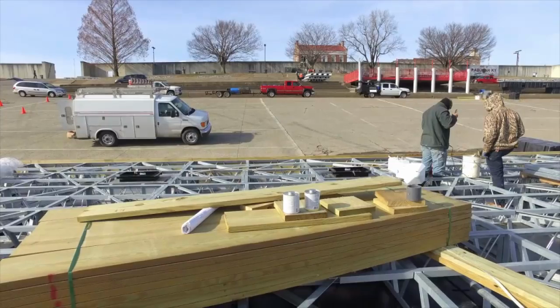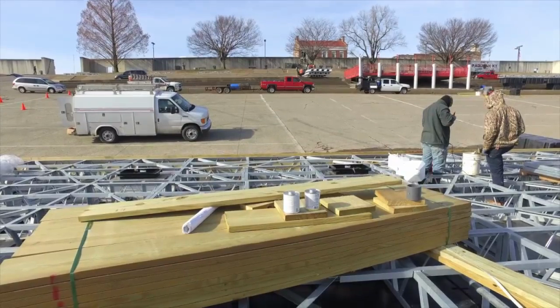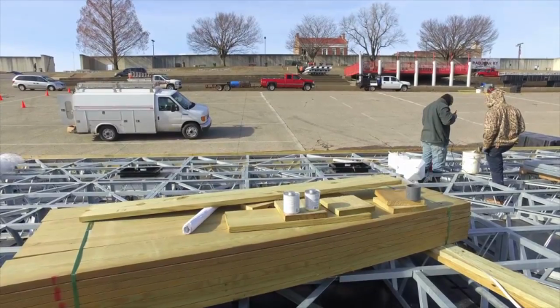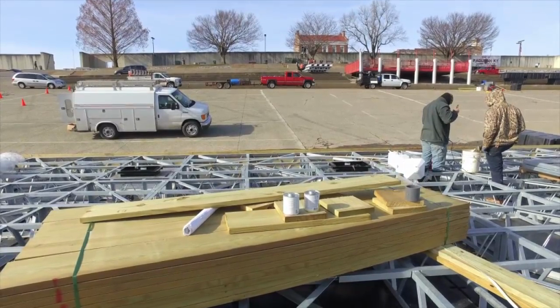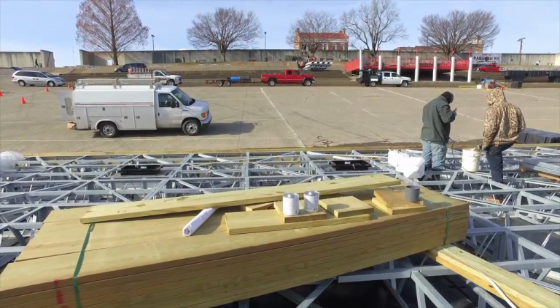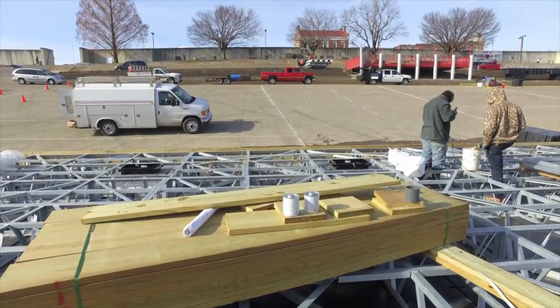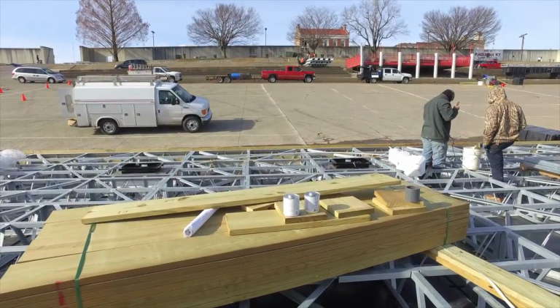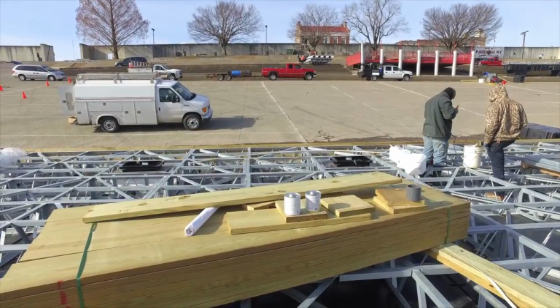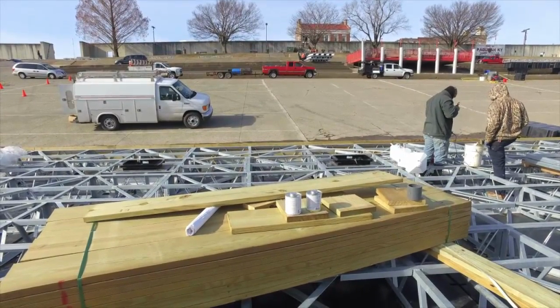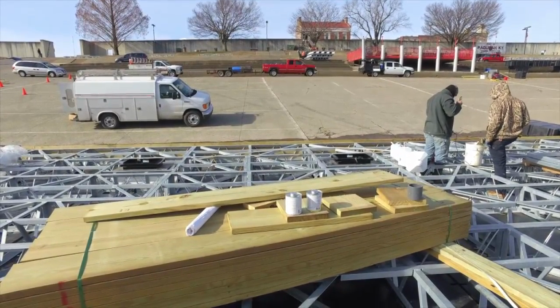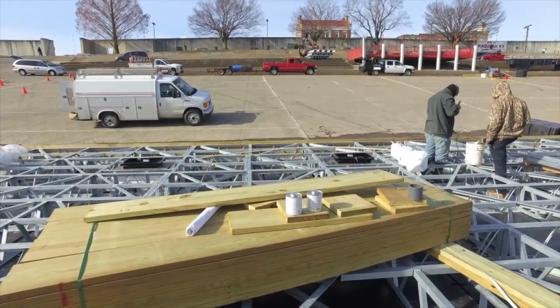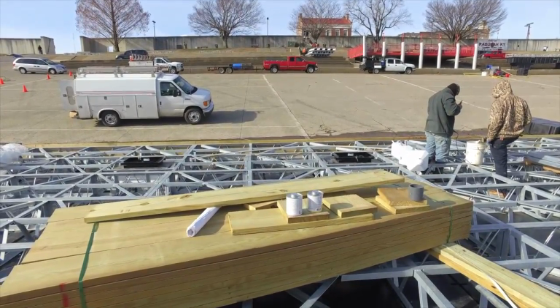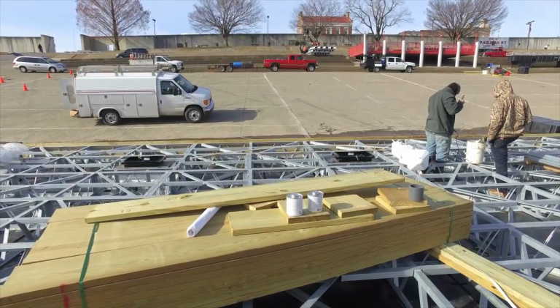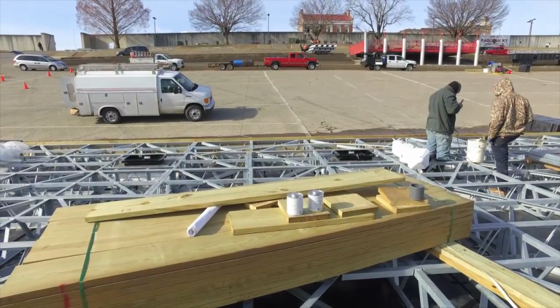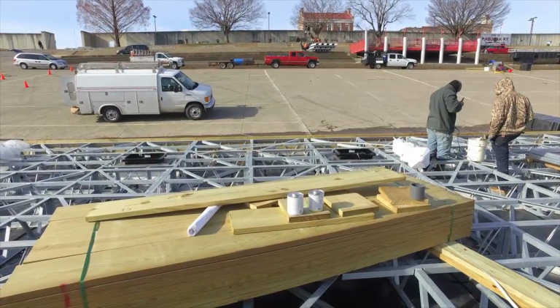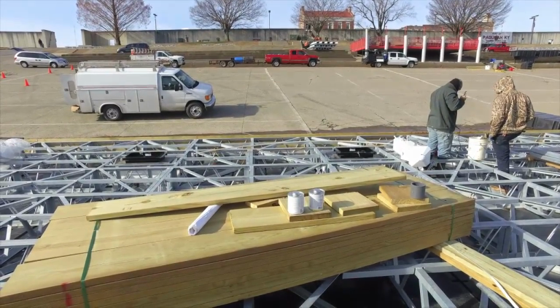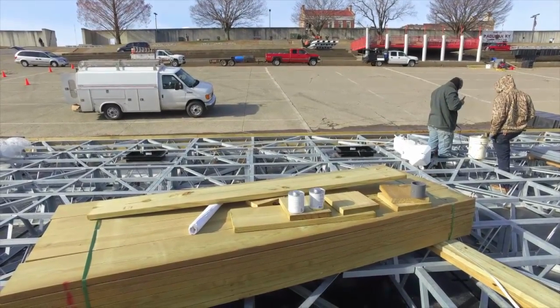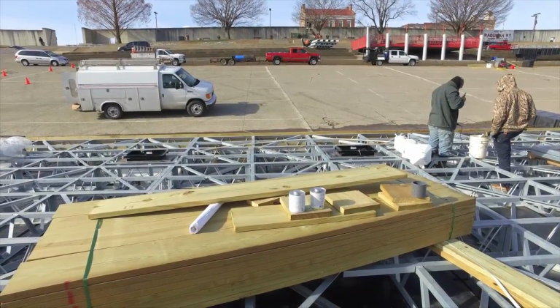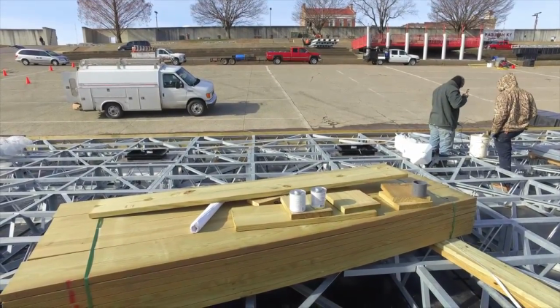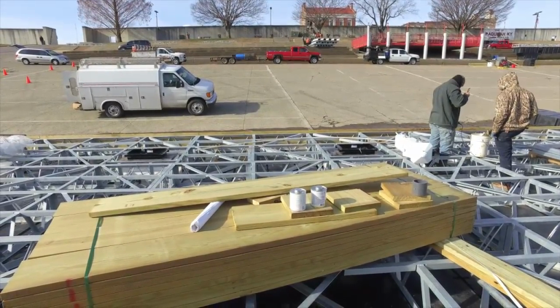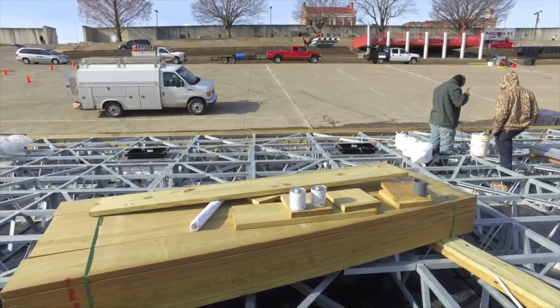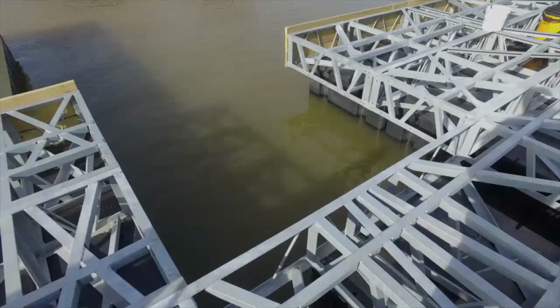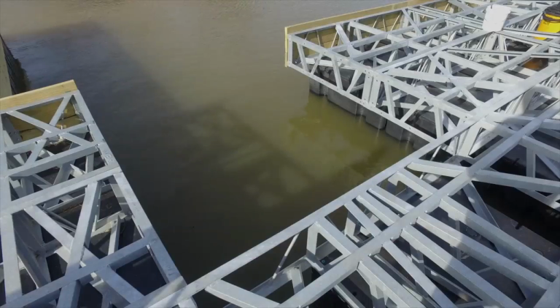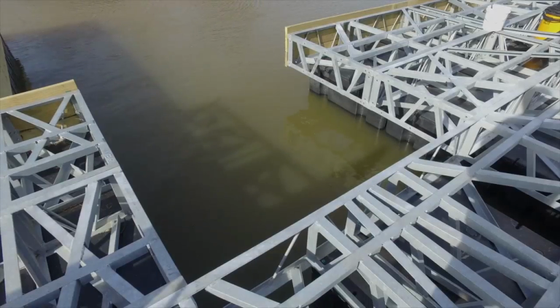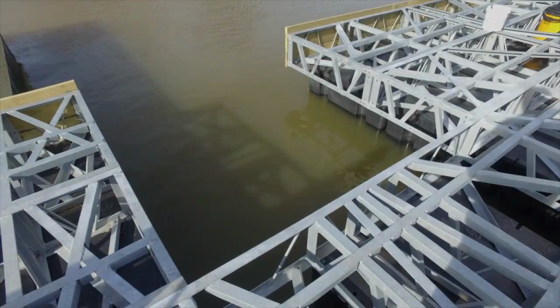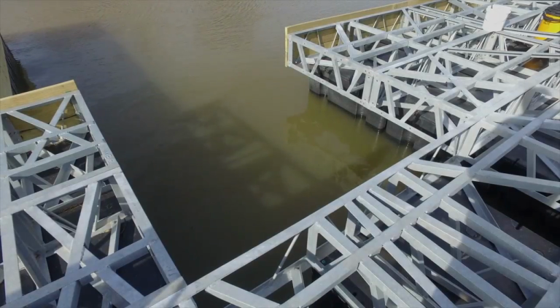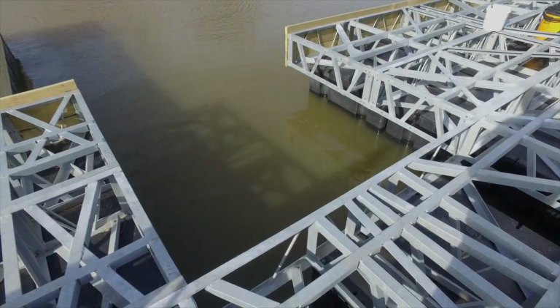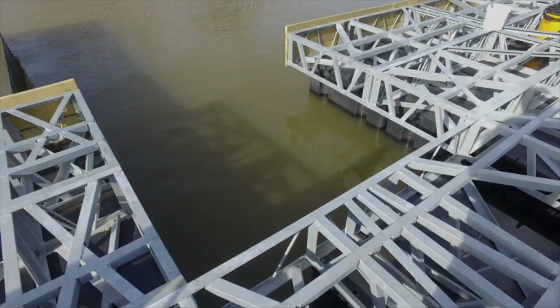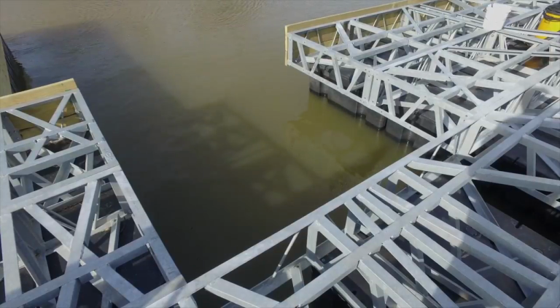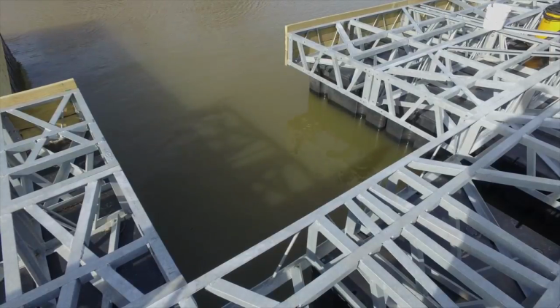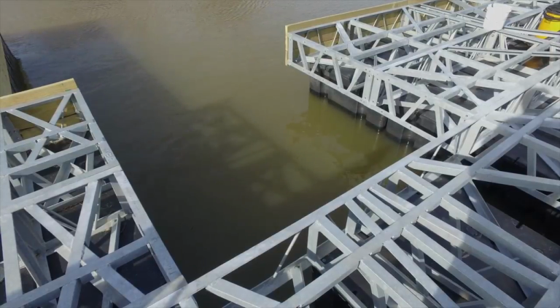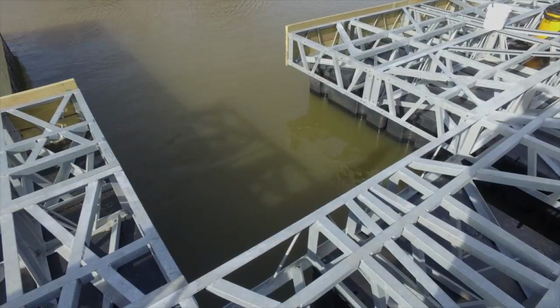Once it's all assembled, they're going to float the whole thing down and put it around the spud poles all at one time.